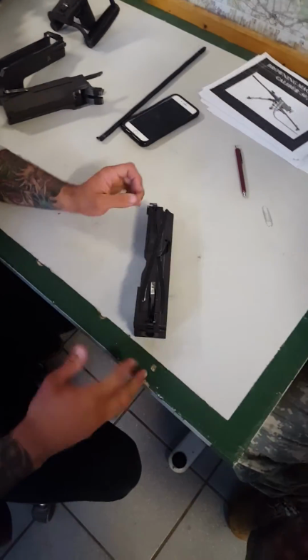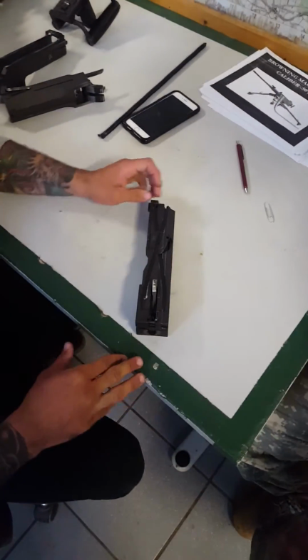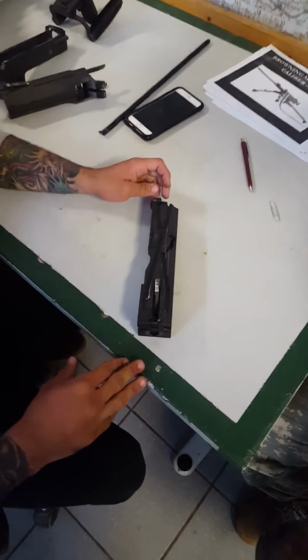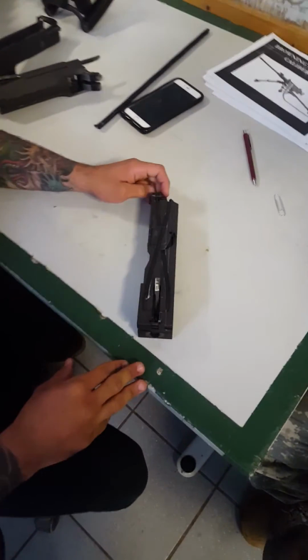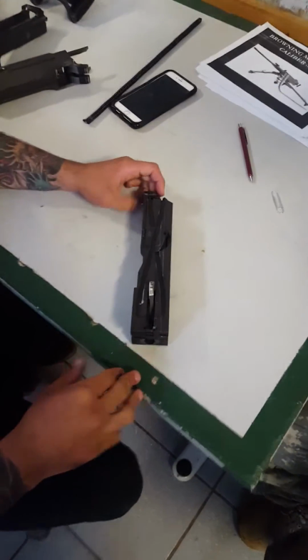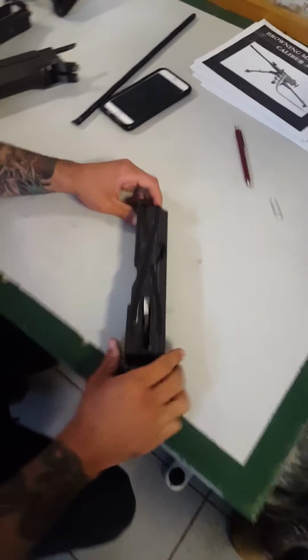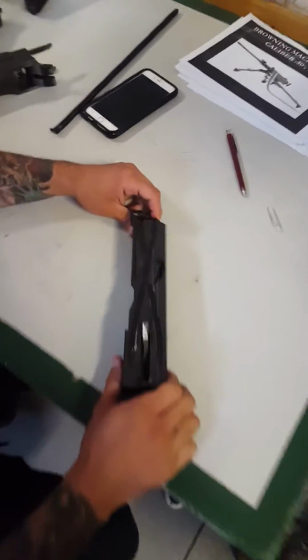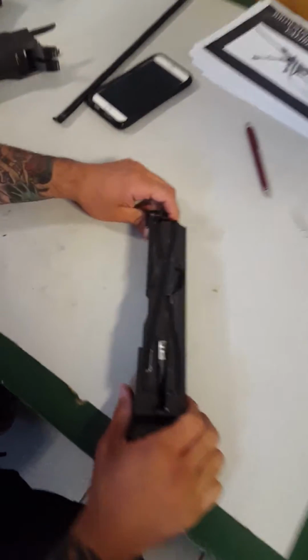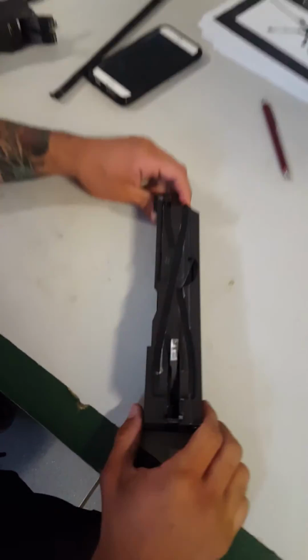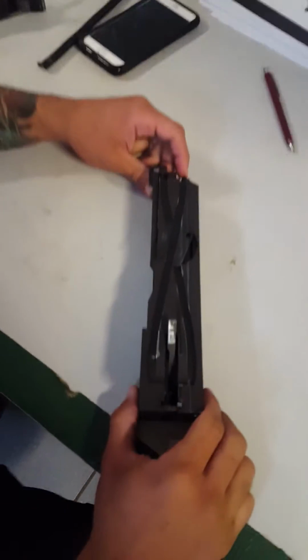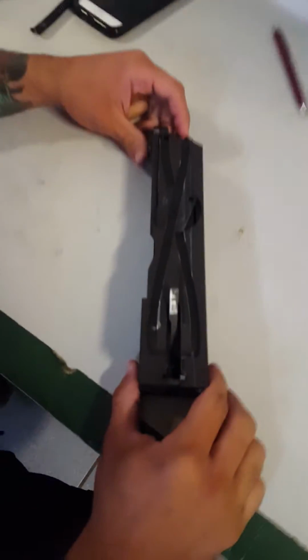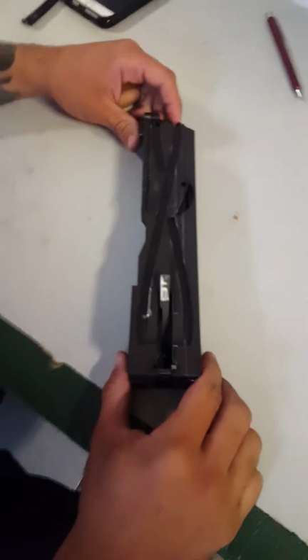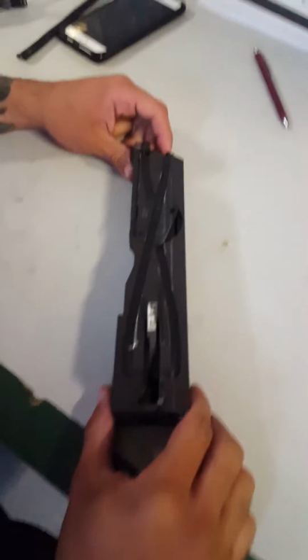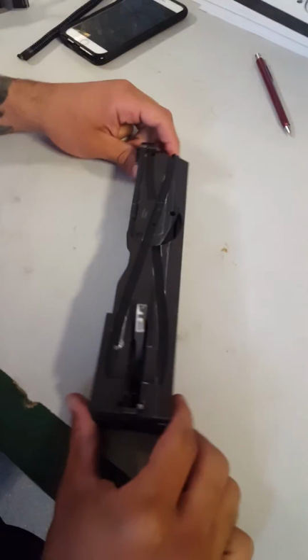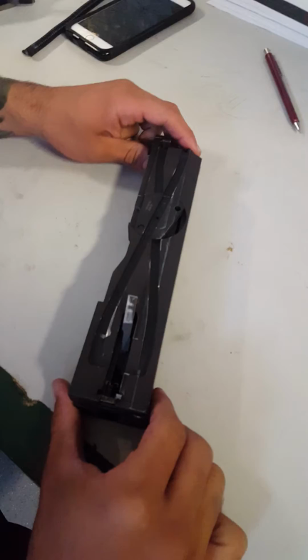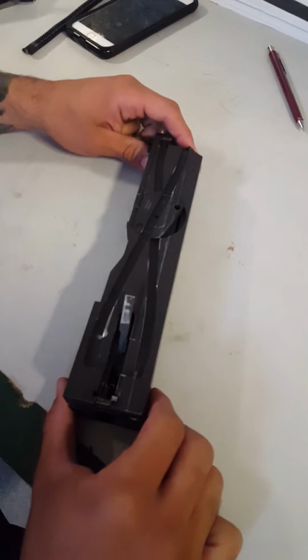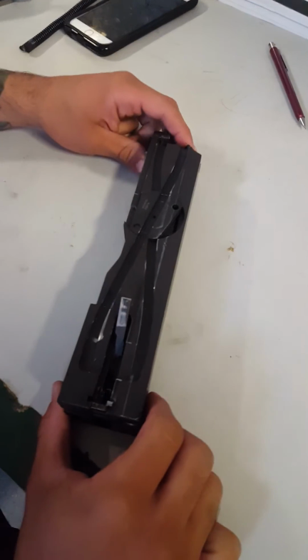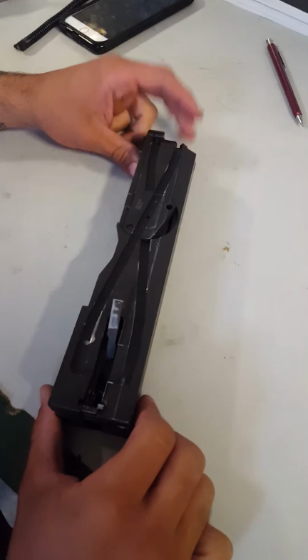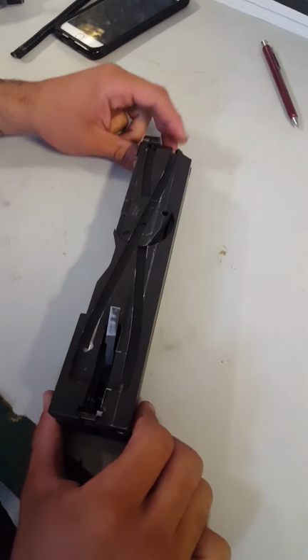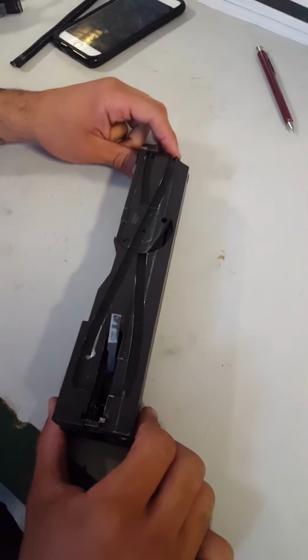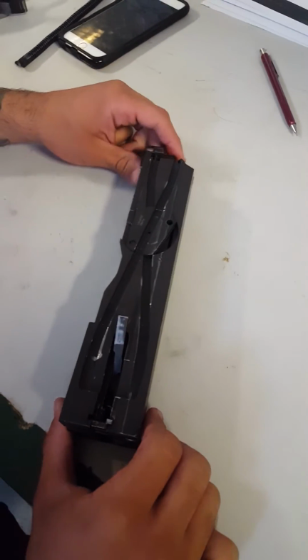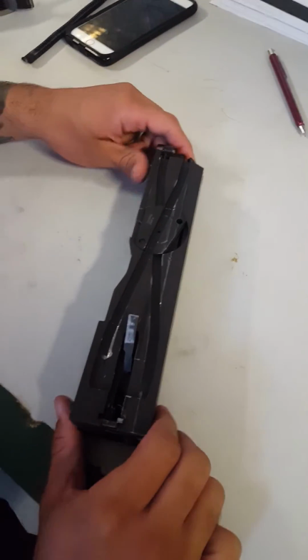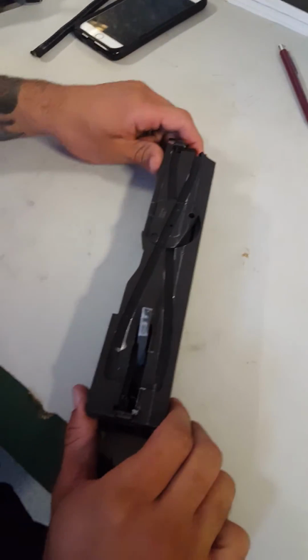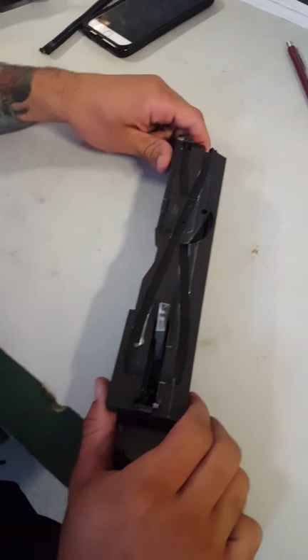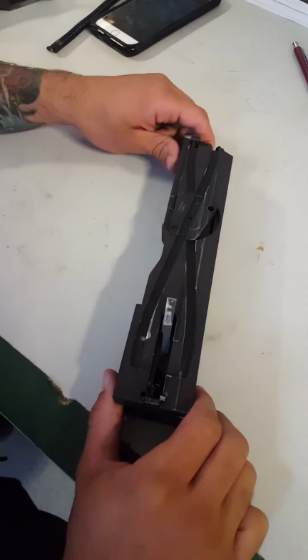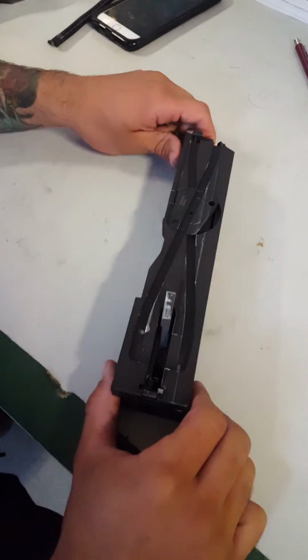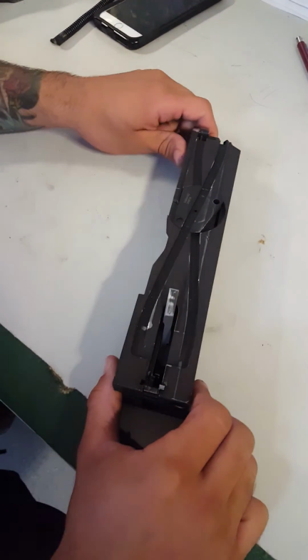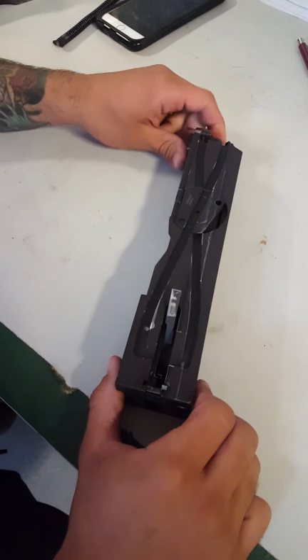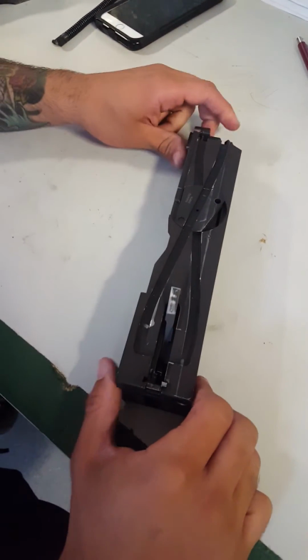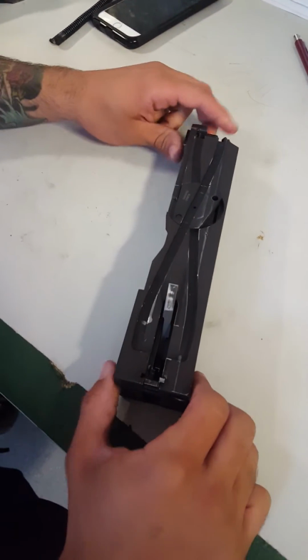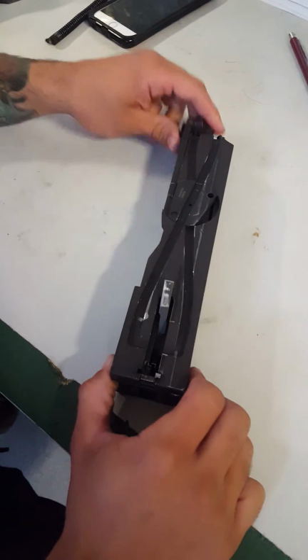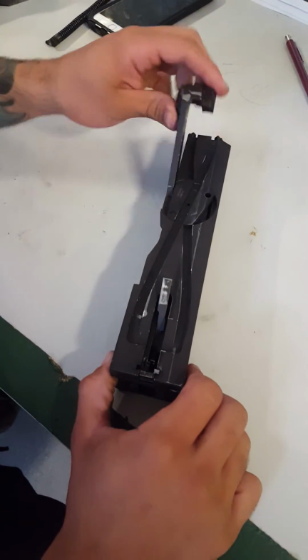We have the M2A2 new bolt, and I'm going to be teaching you guys how to actually take it apart today.